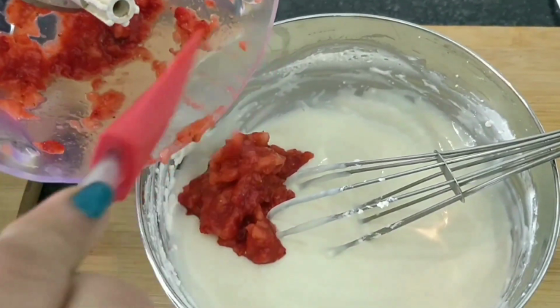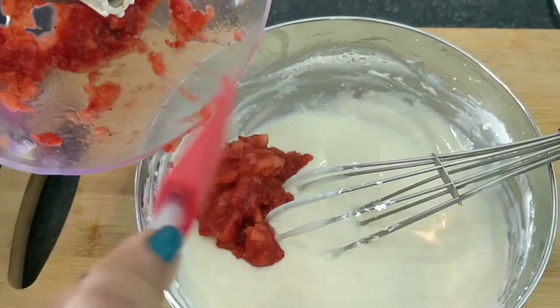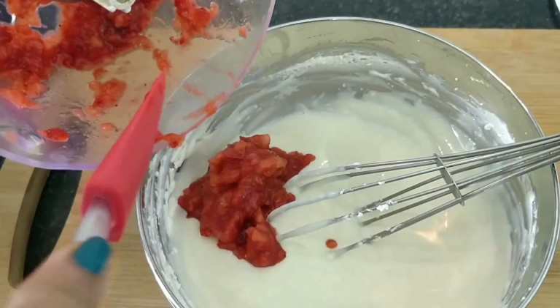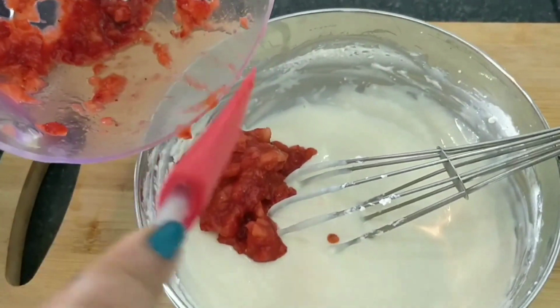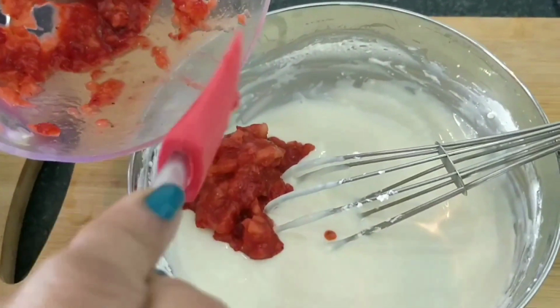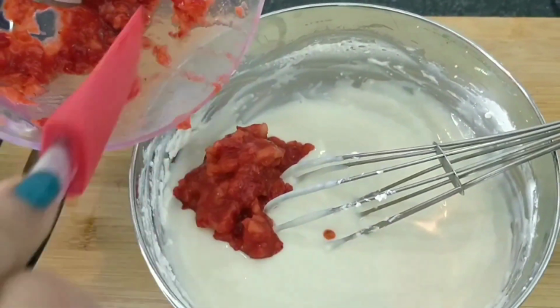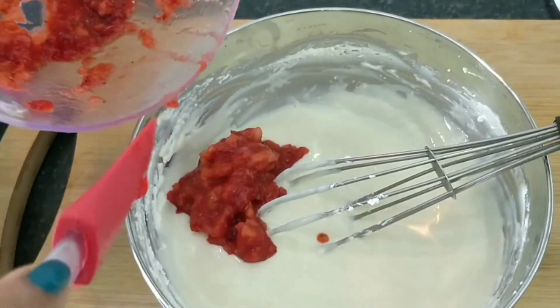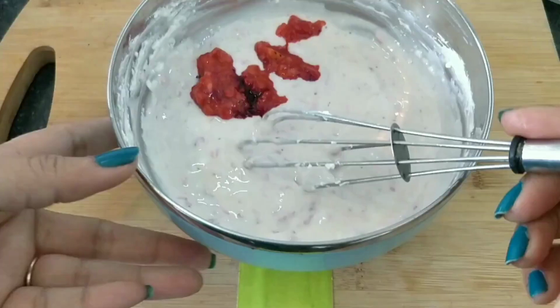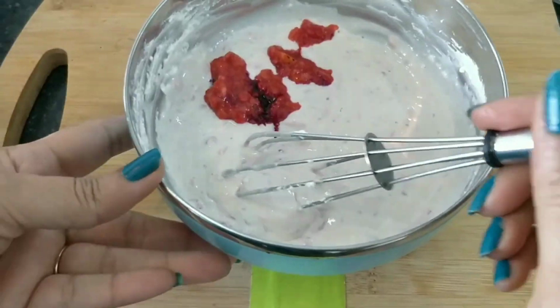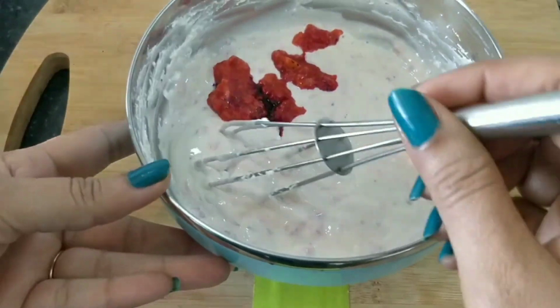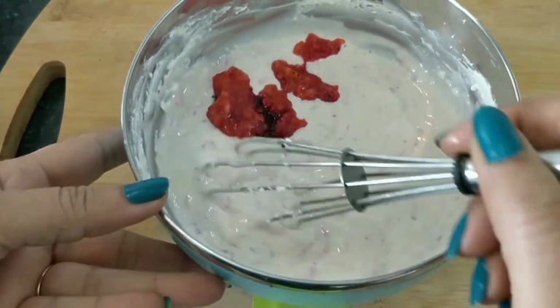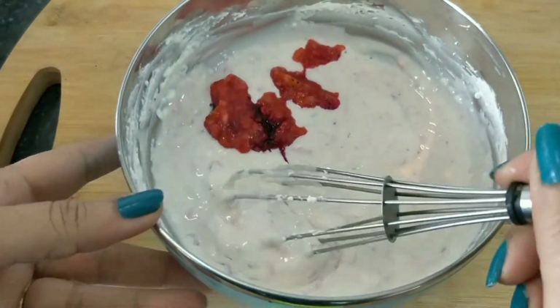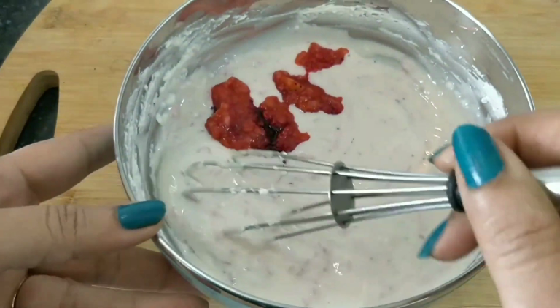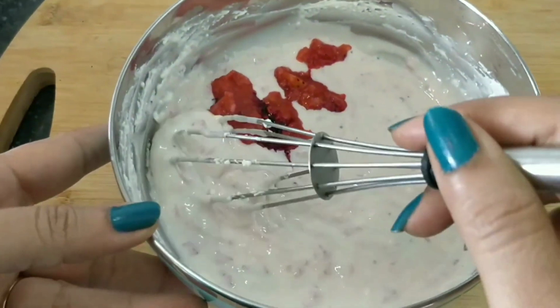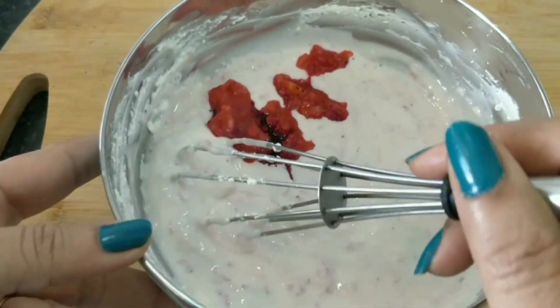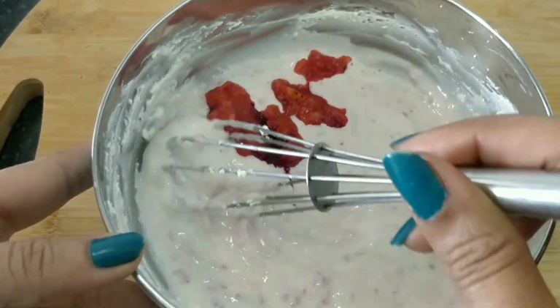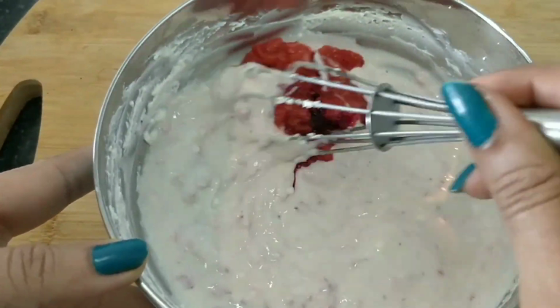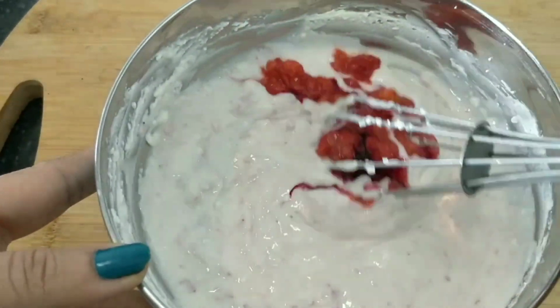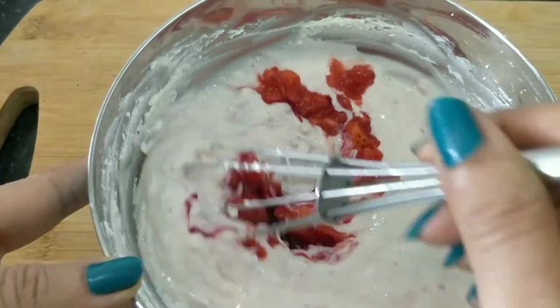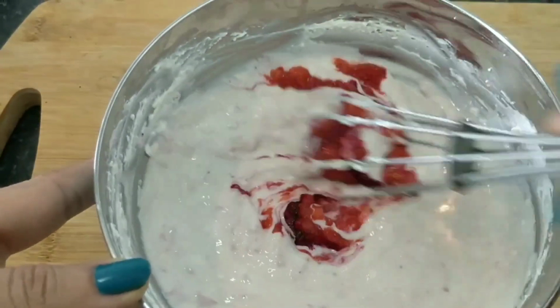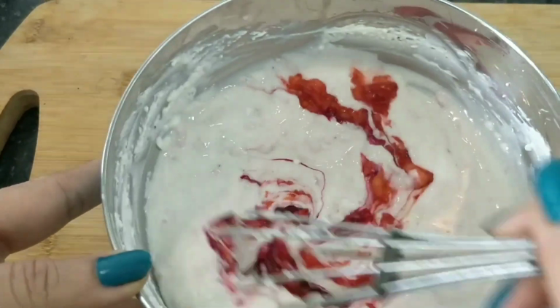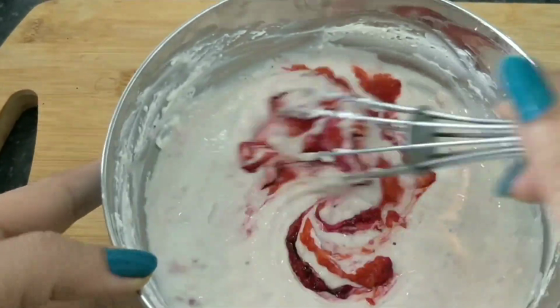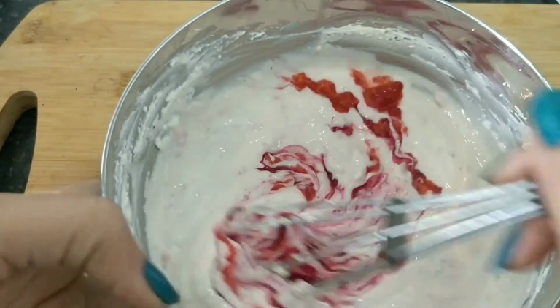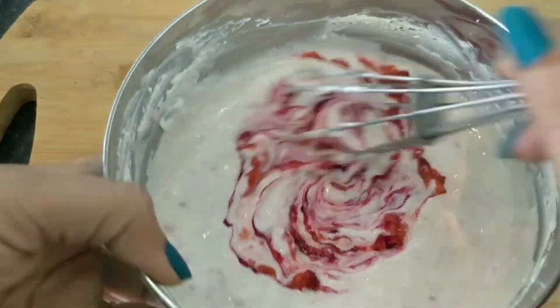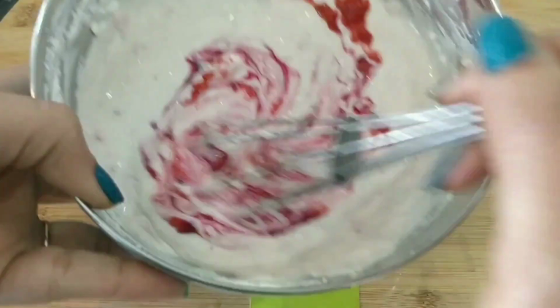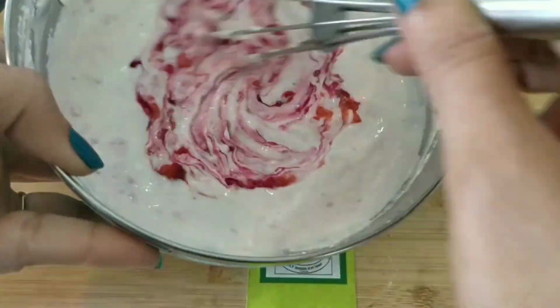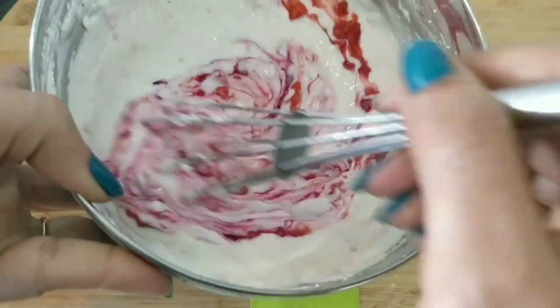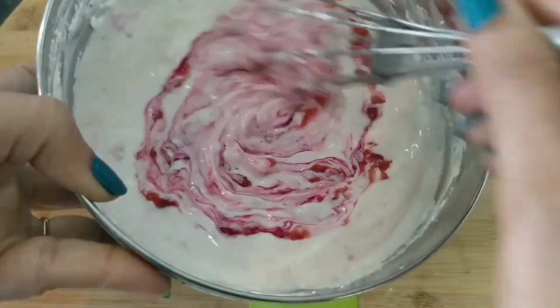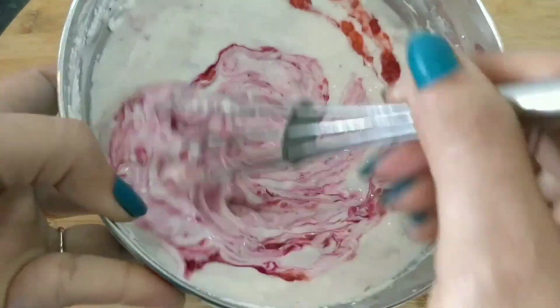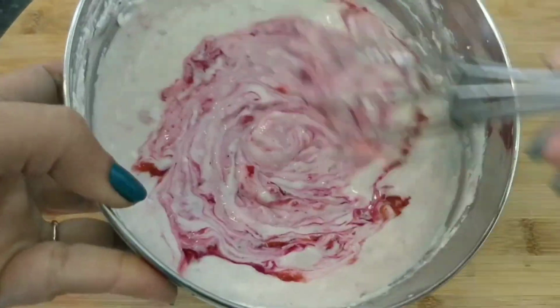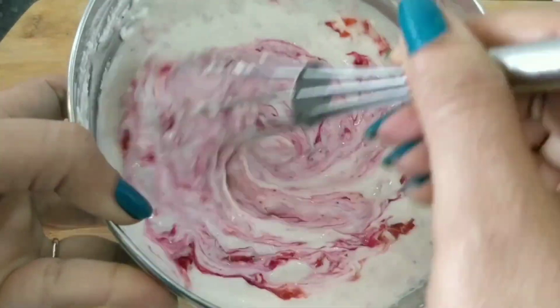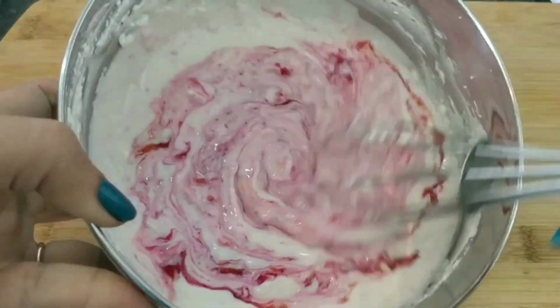Now we add the crushed strawberries and mix everything together well.